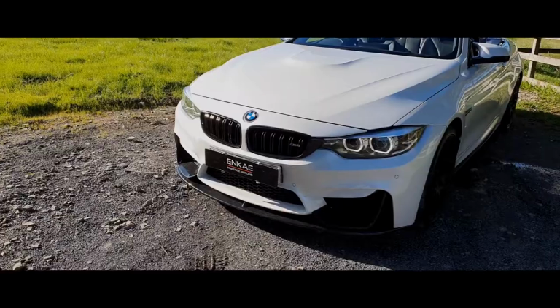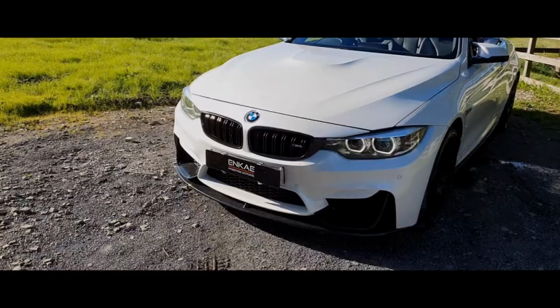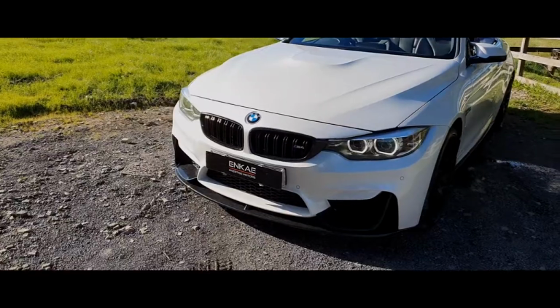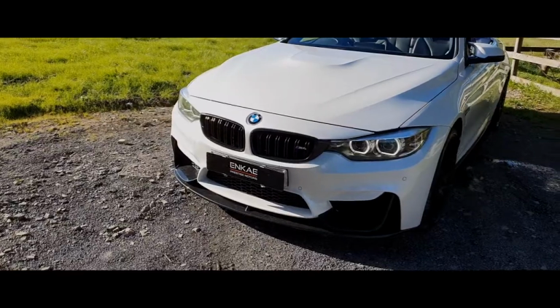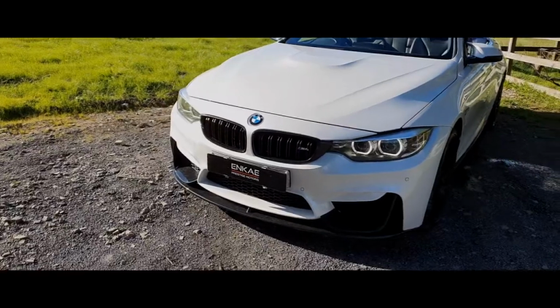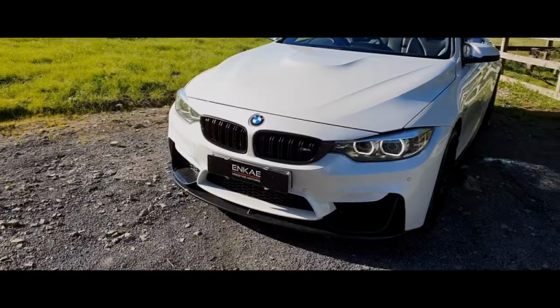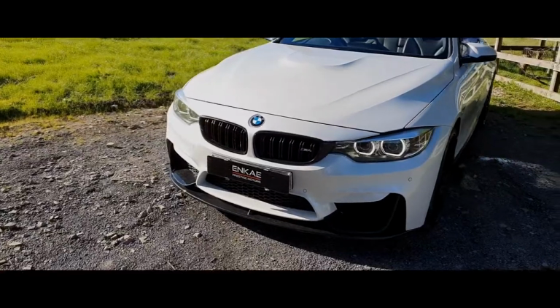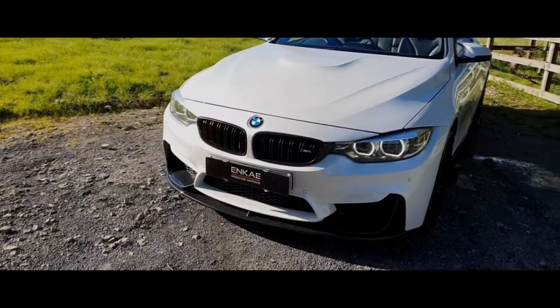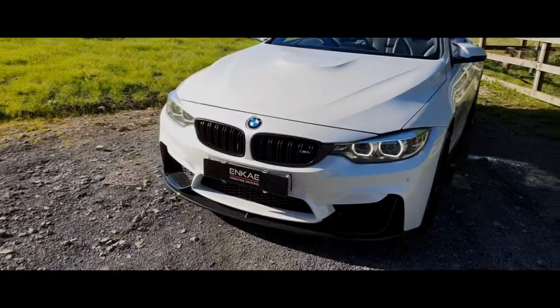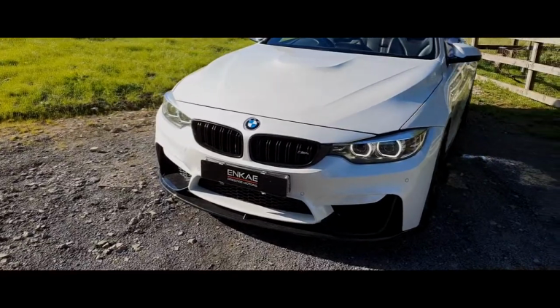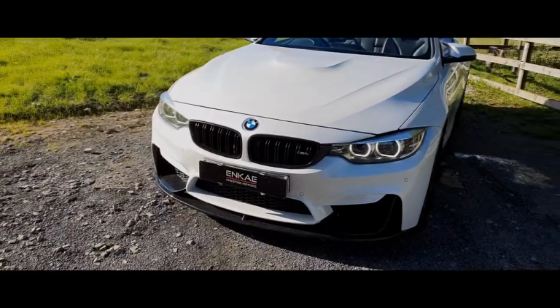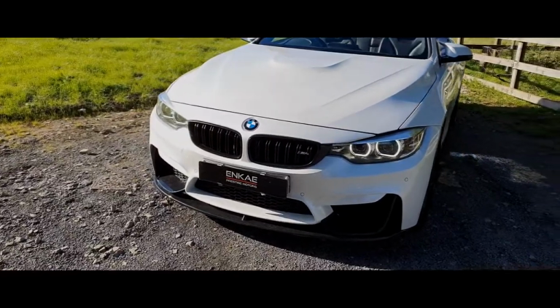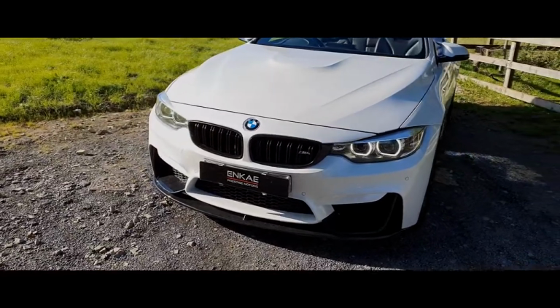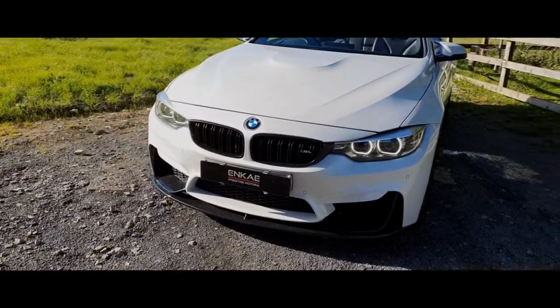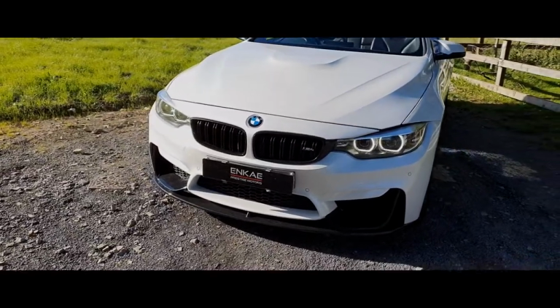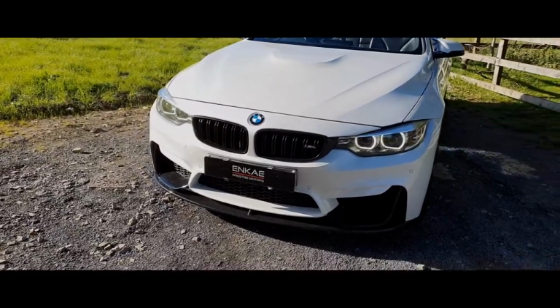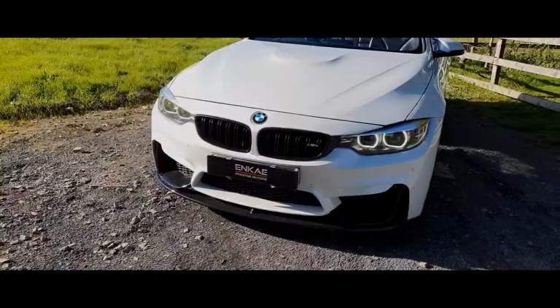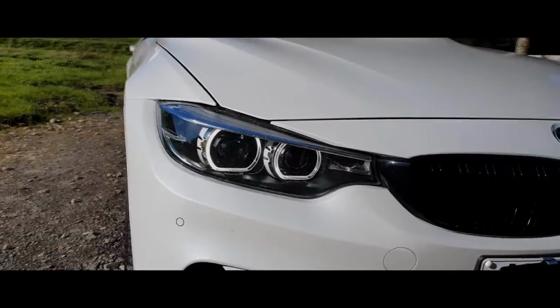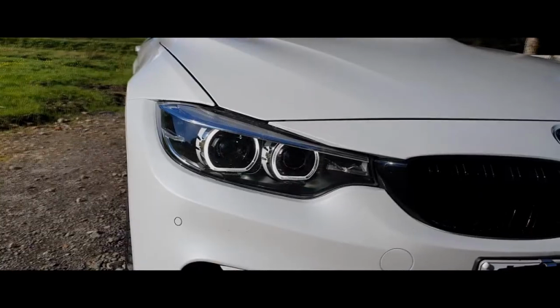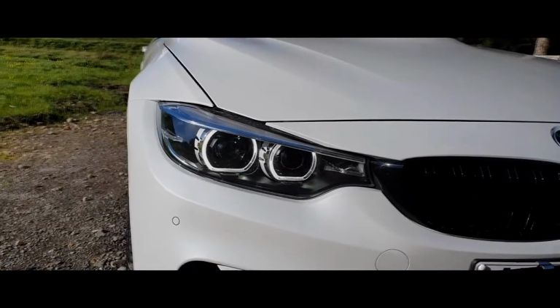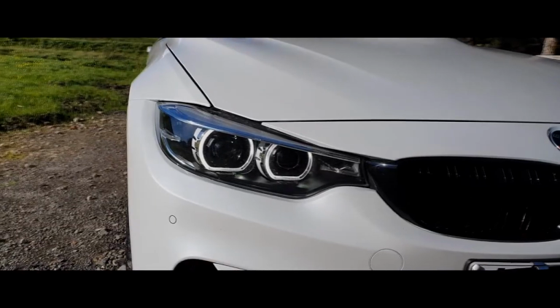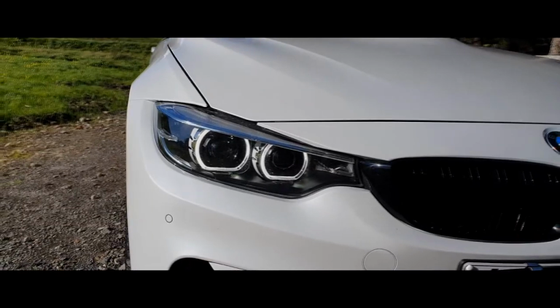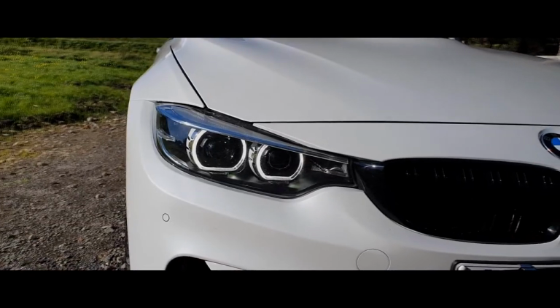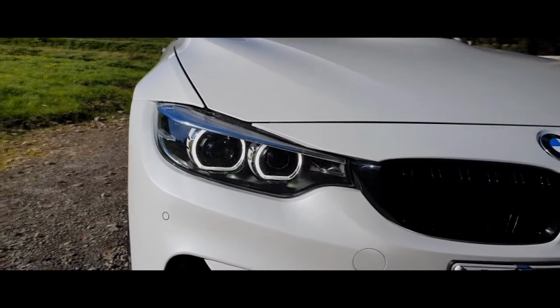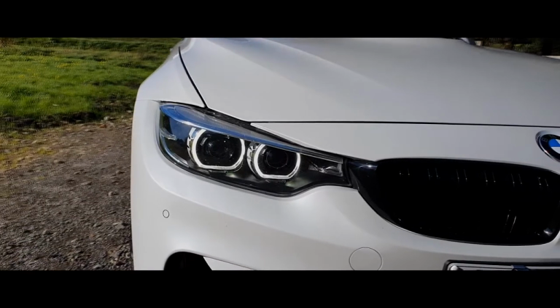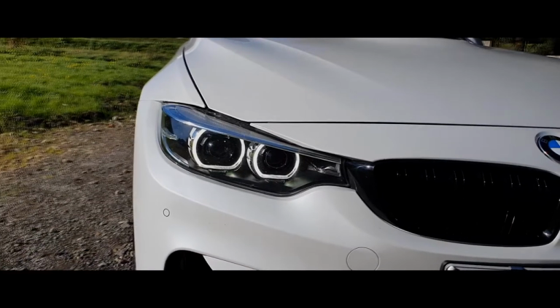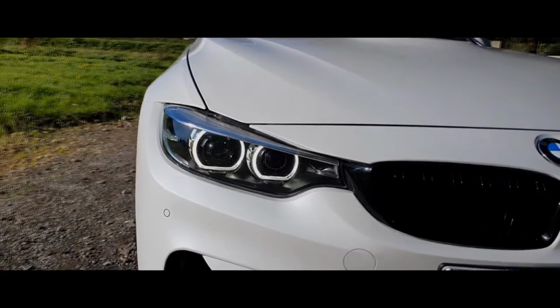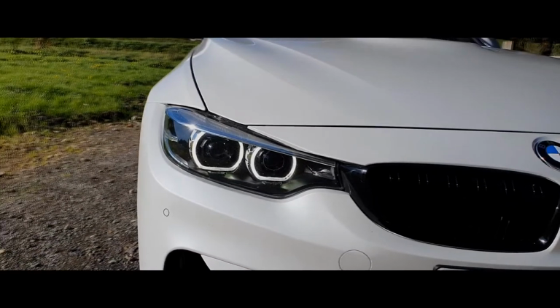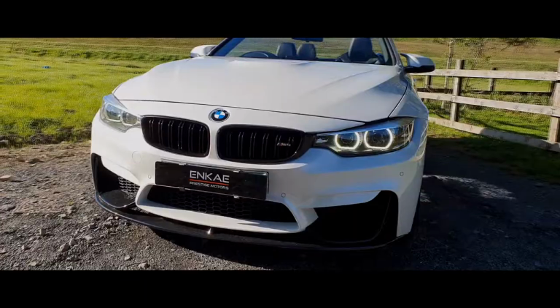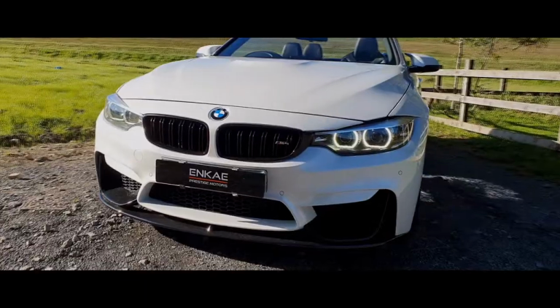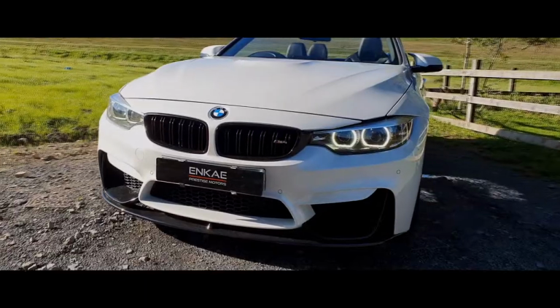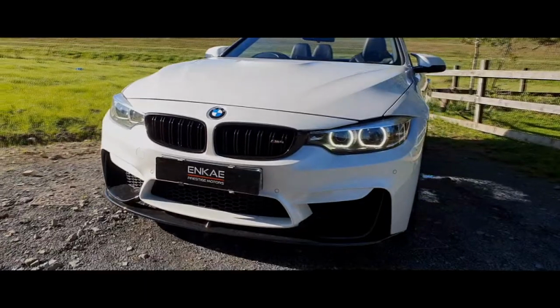The BMW LED headlights are also part of the package on this 2017 M4 Competition.